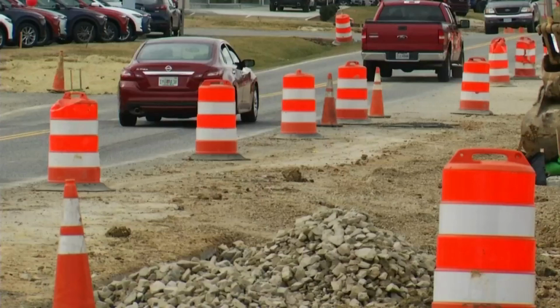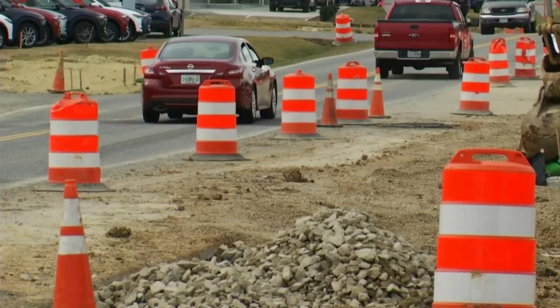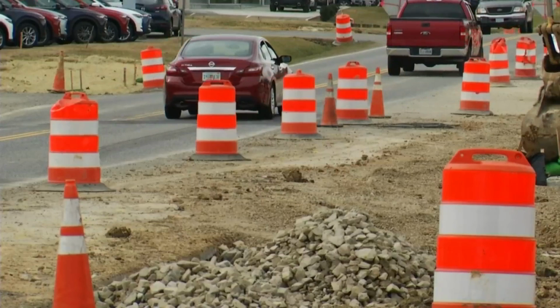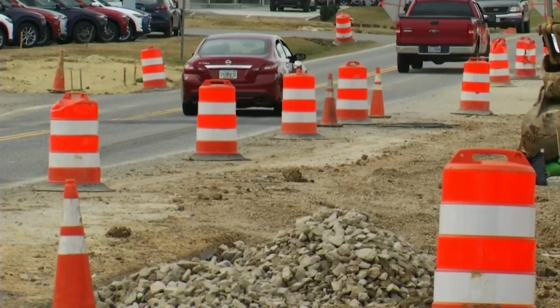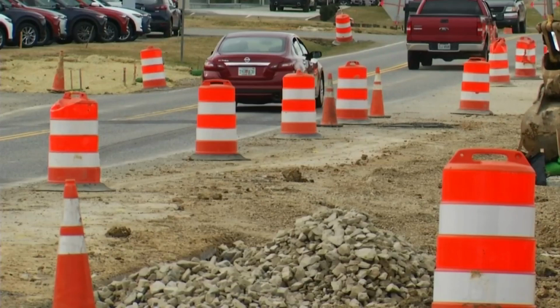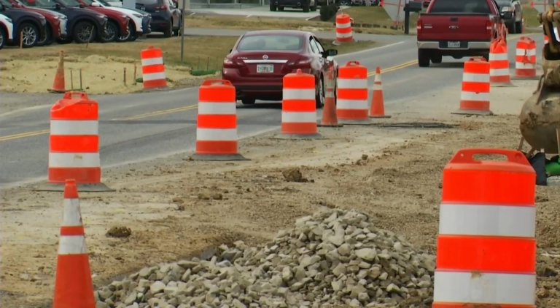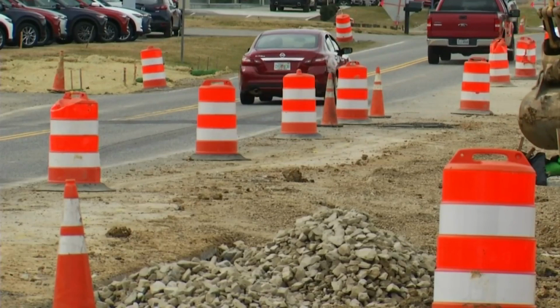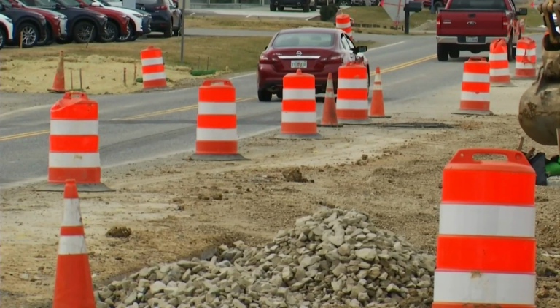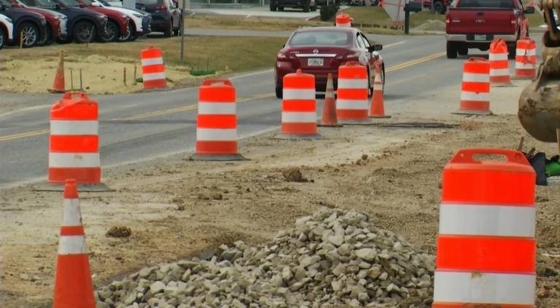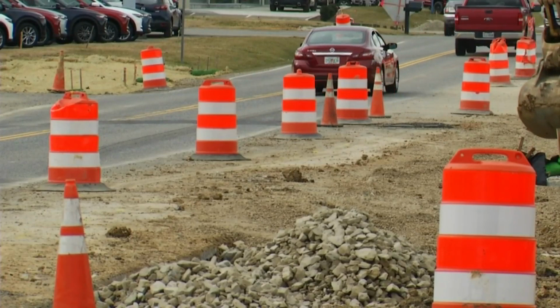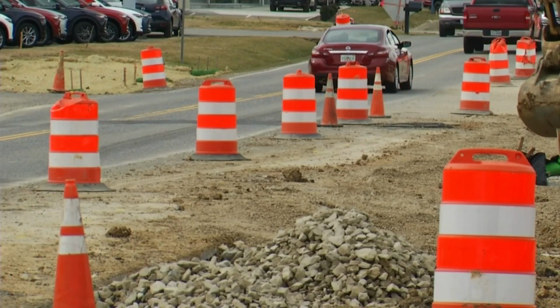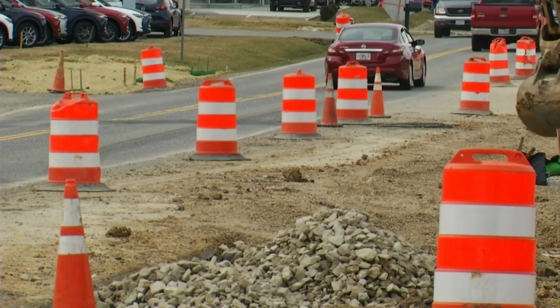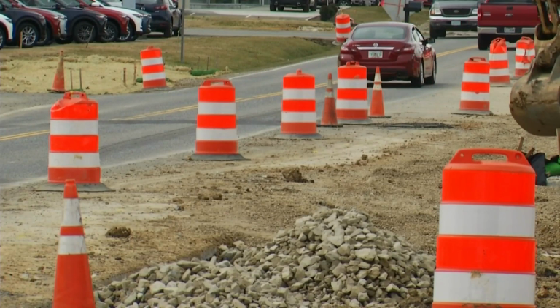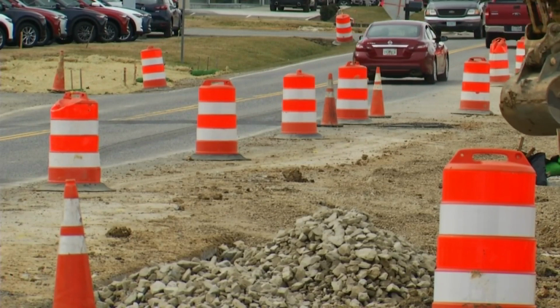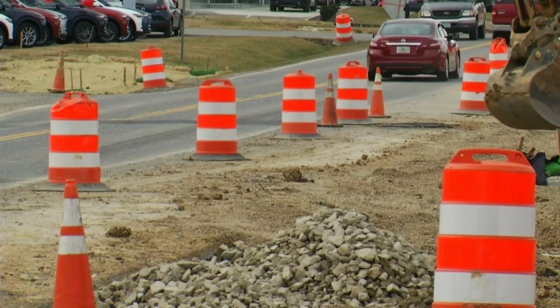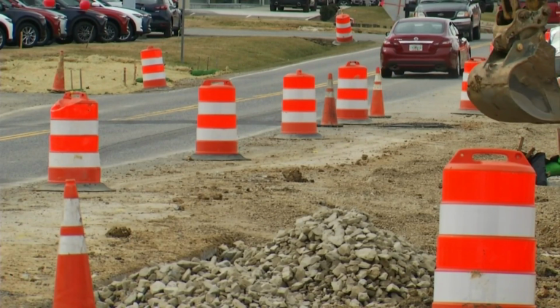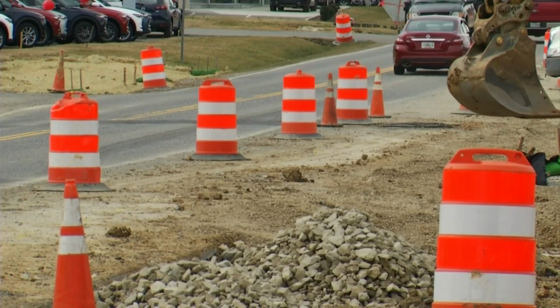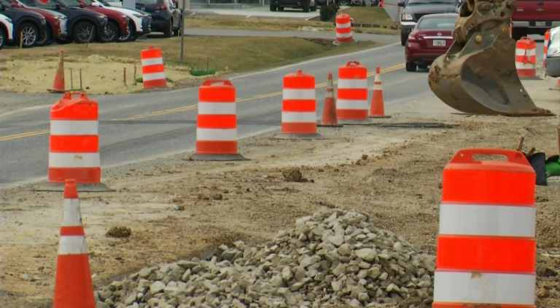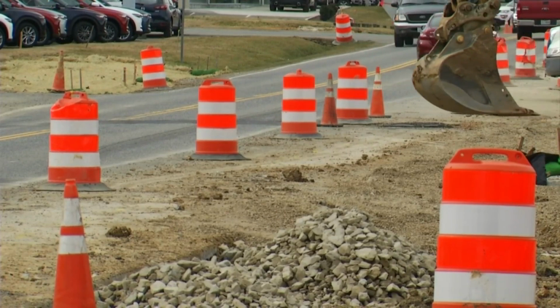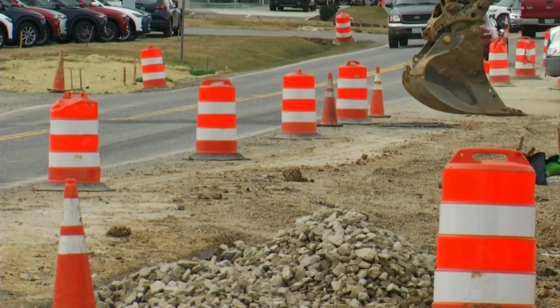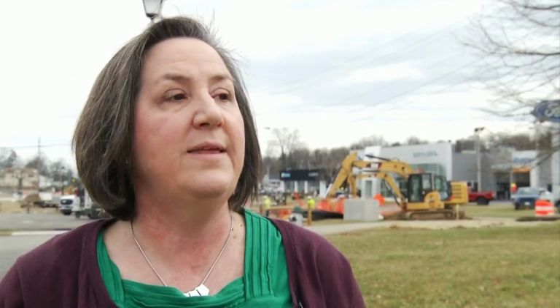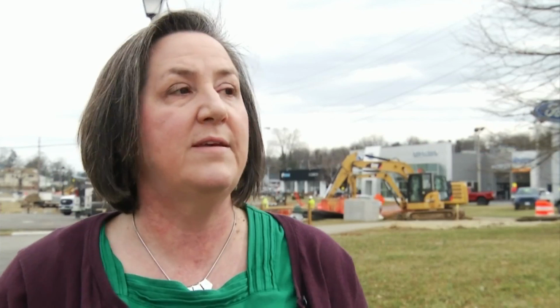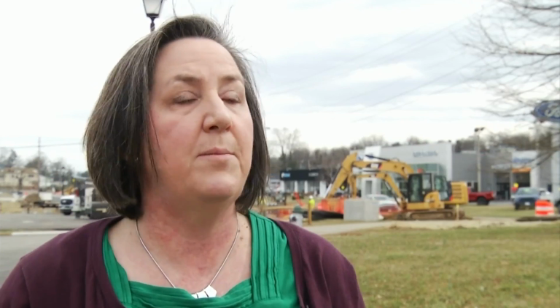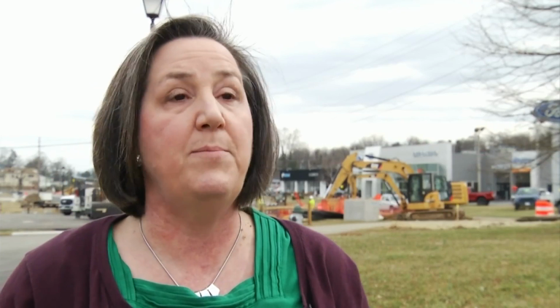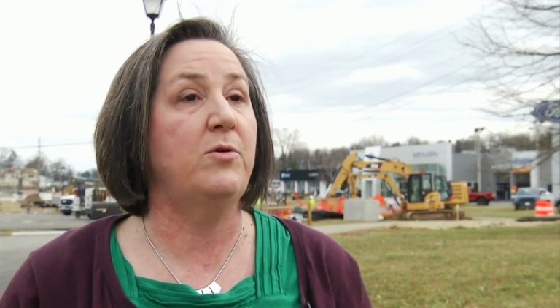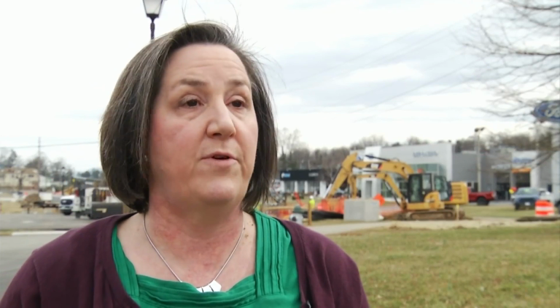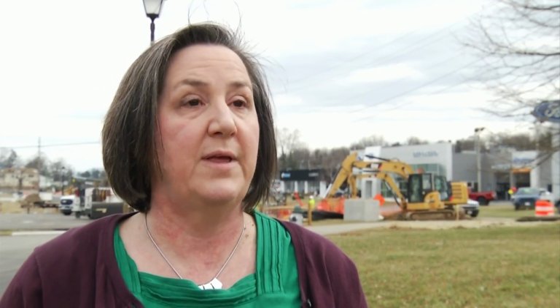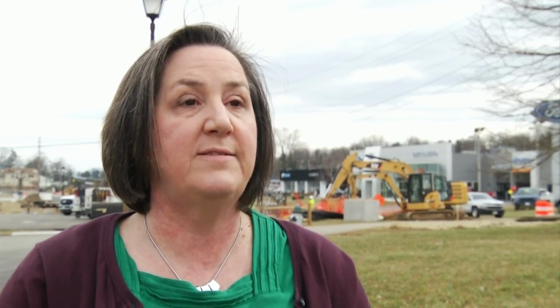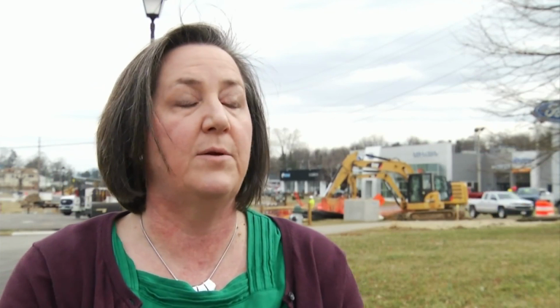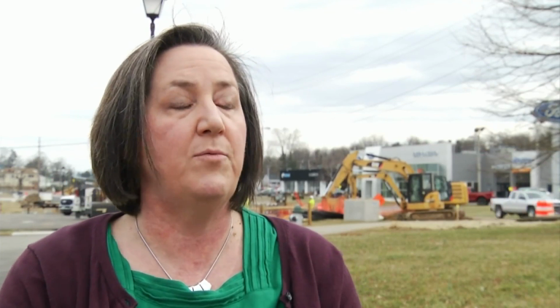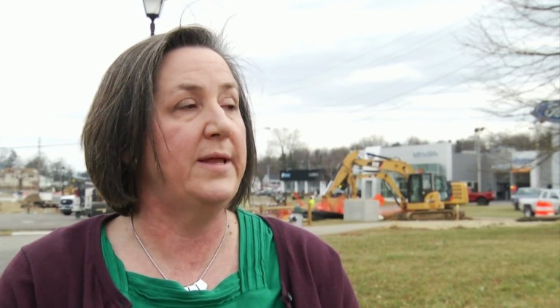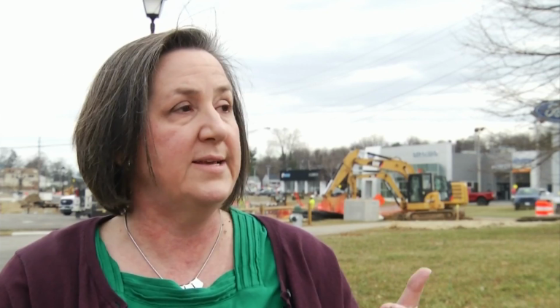The museum should catch the eyes of more drivers when it's all done. It's going to be beautiful. It's going to be really nice.